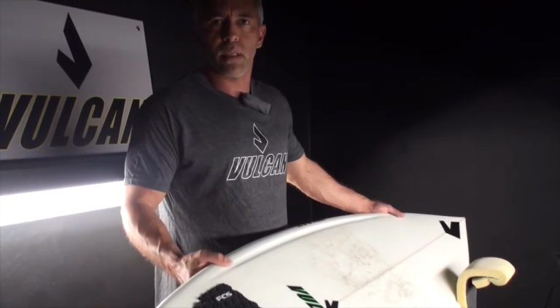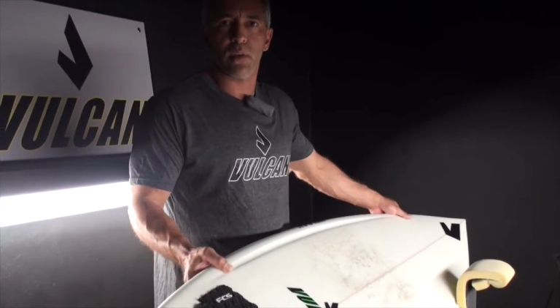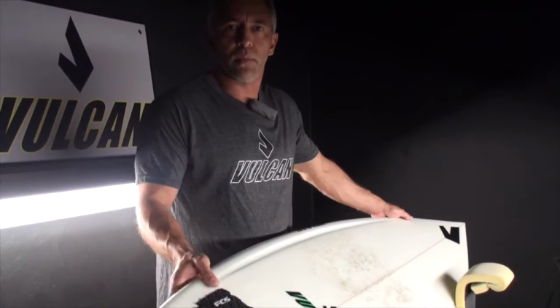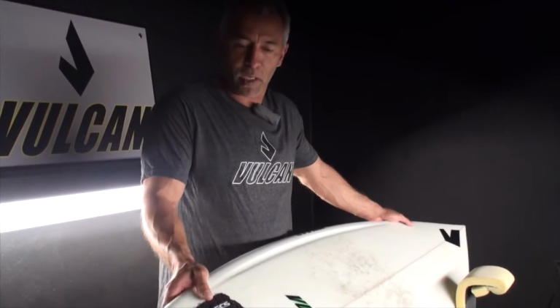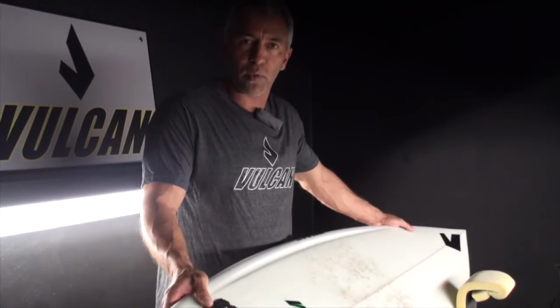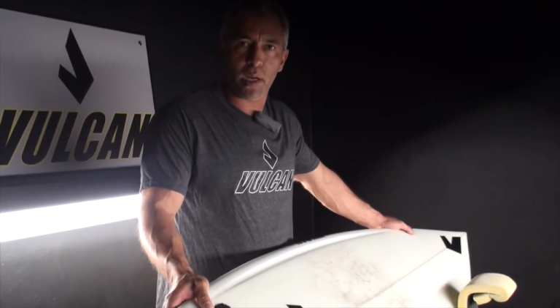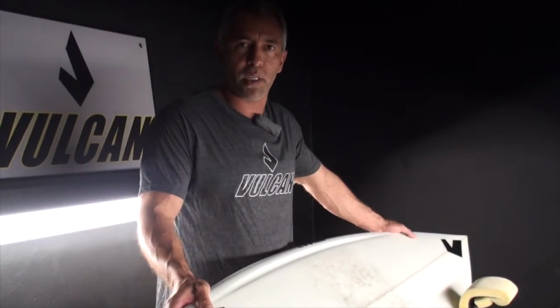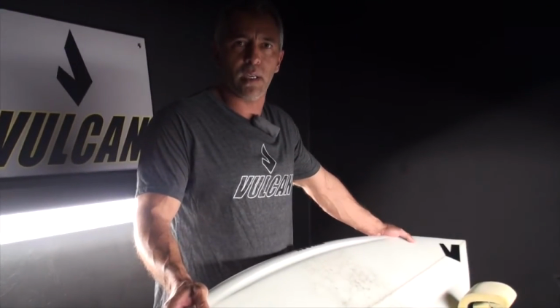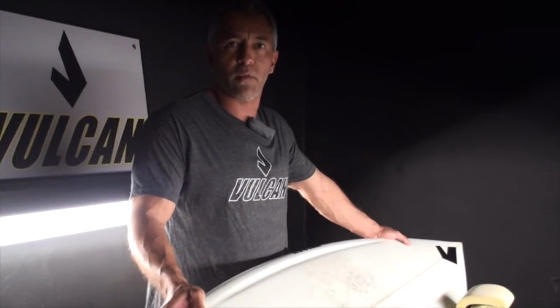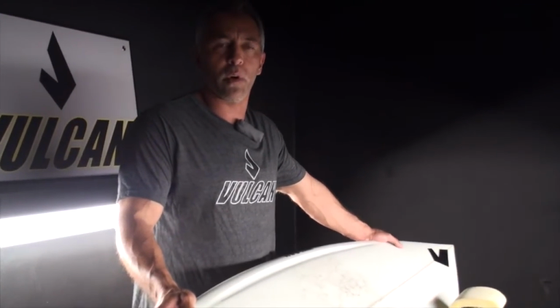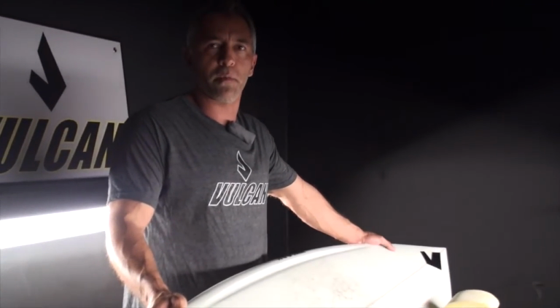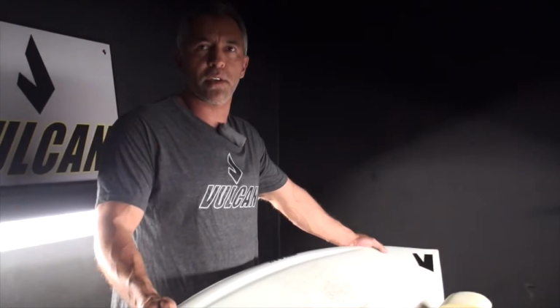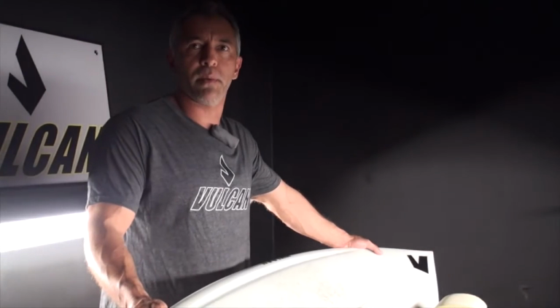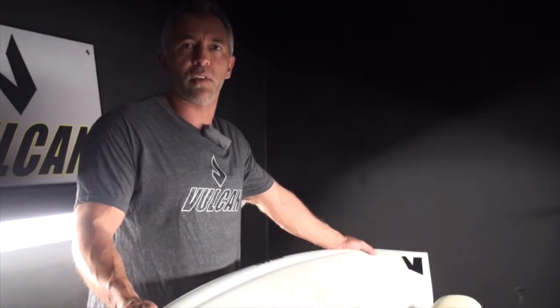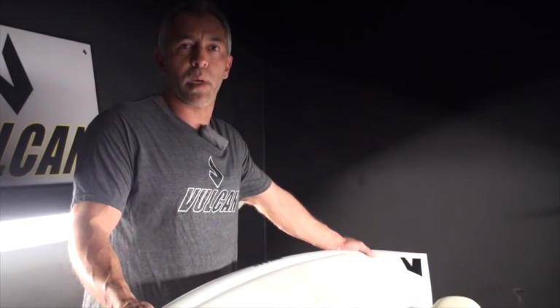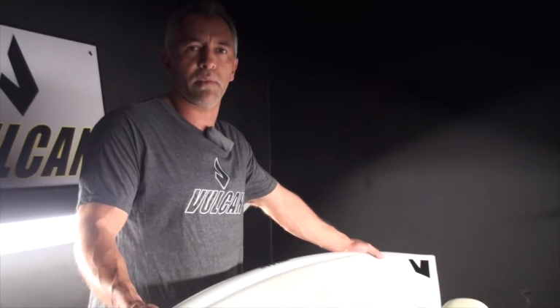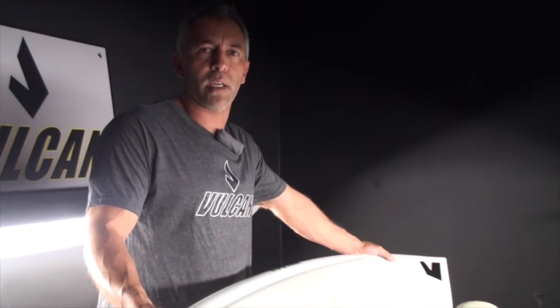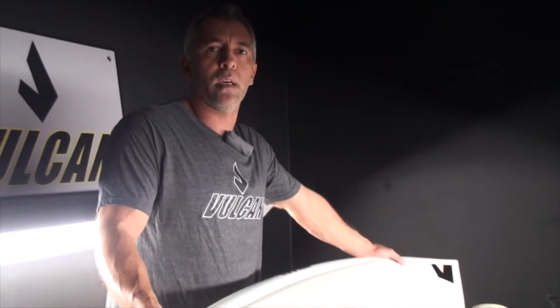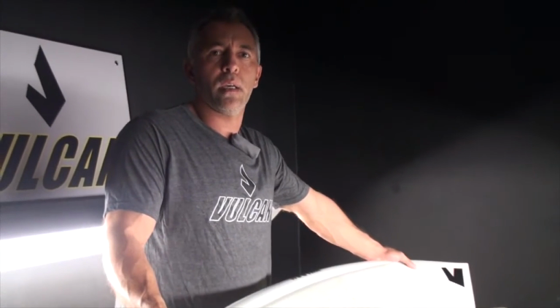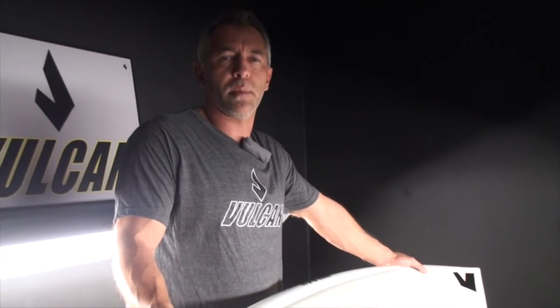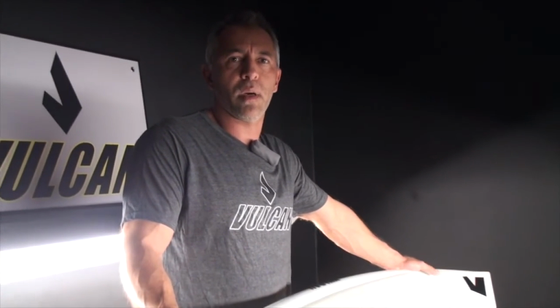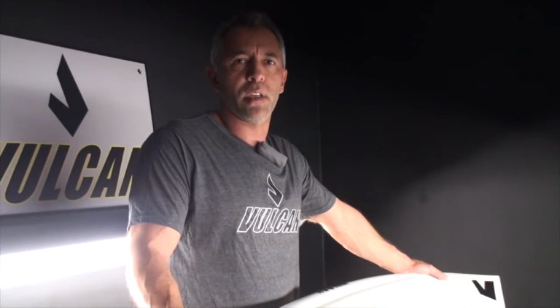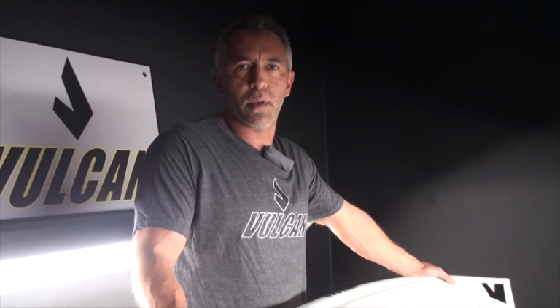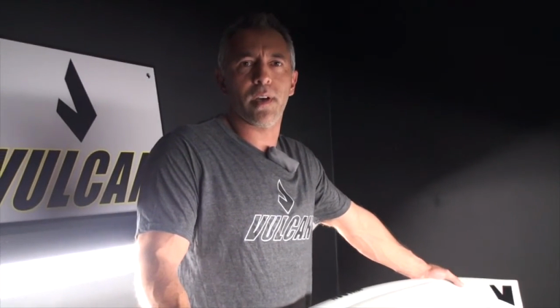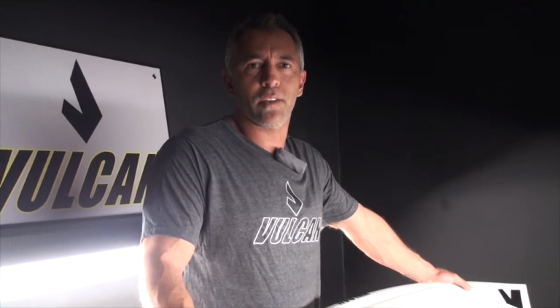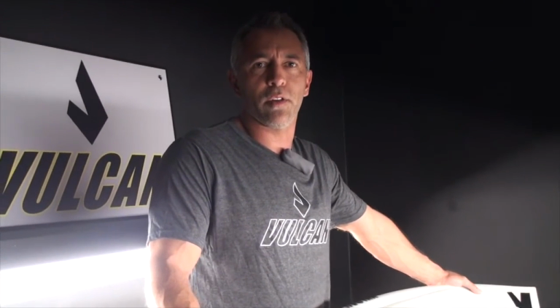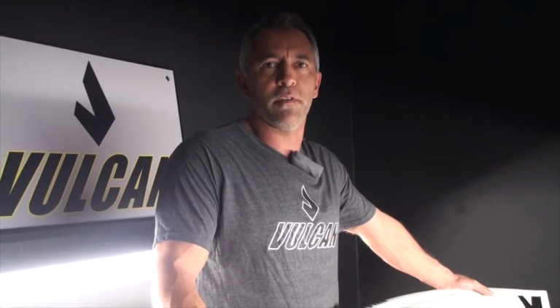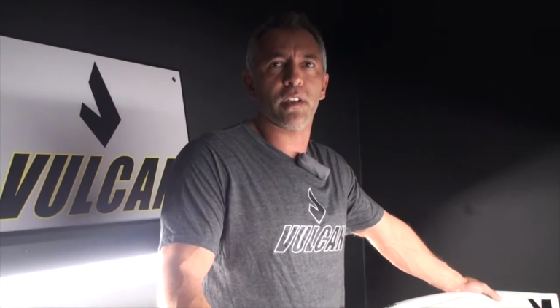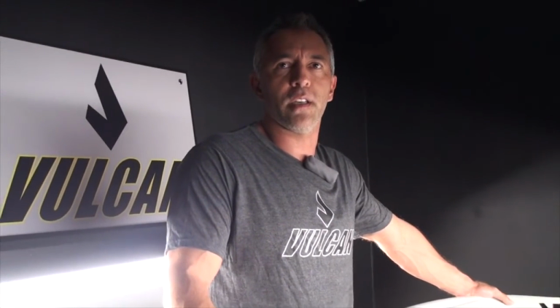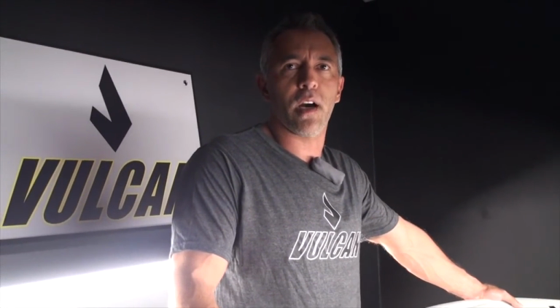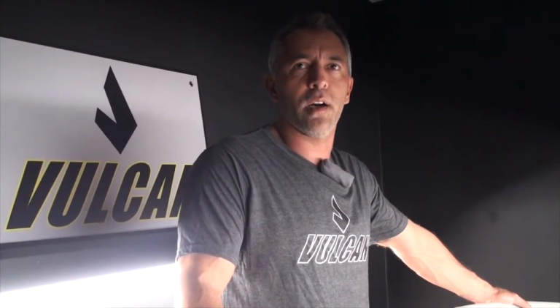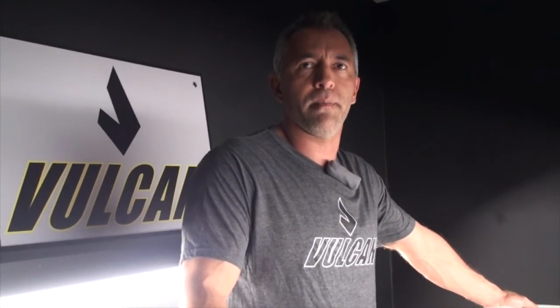Thanks for watching and for more information please go to my website www.surfvulcan.com.